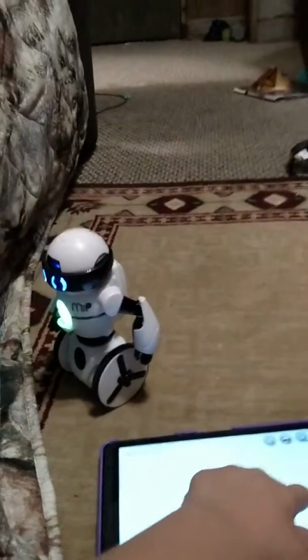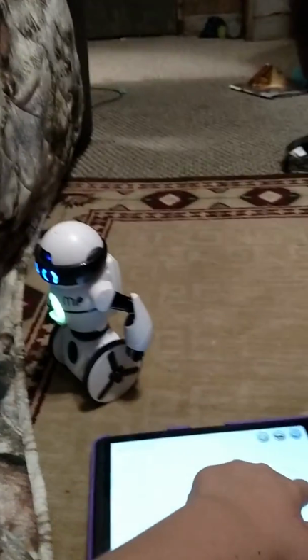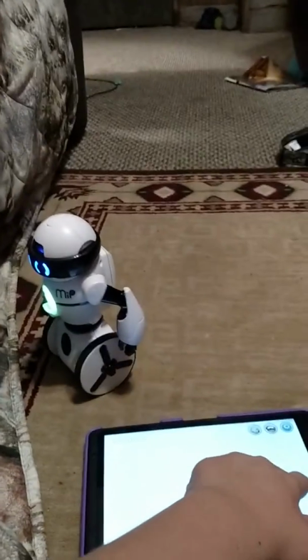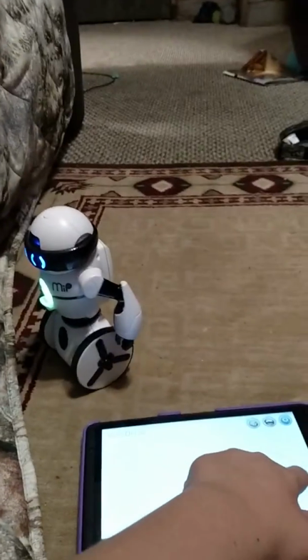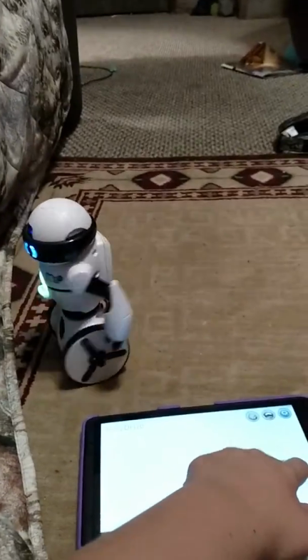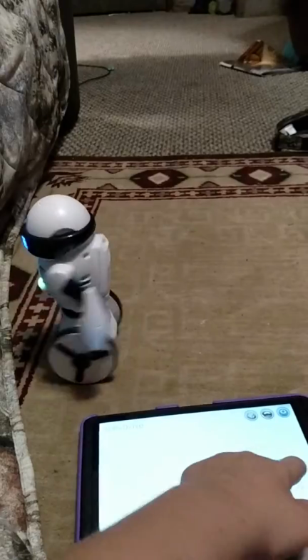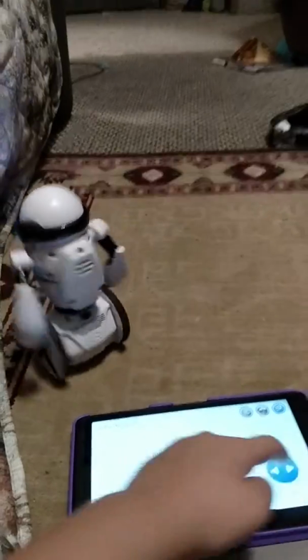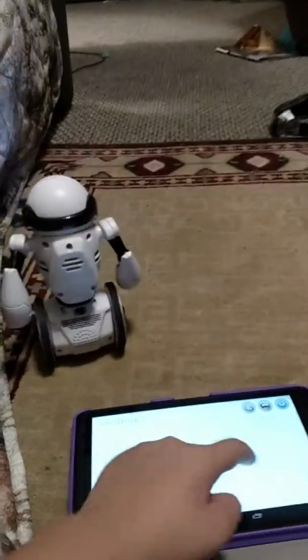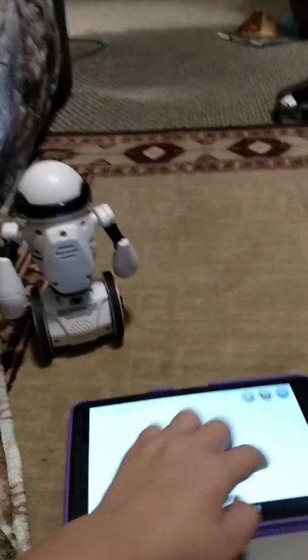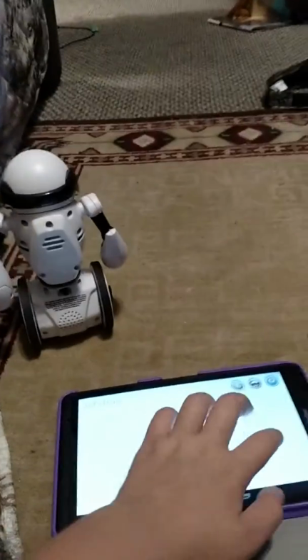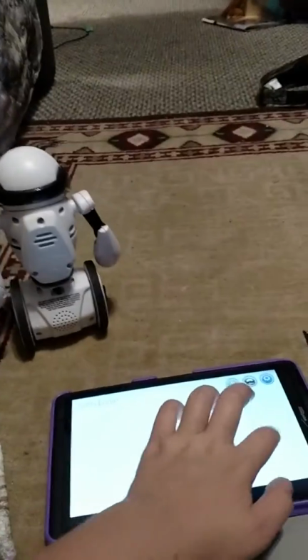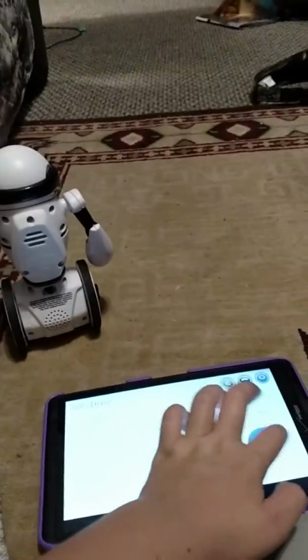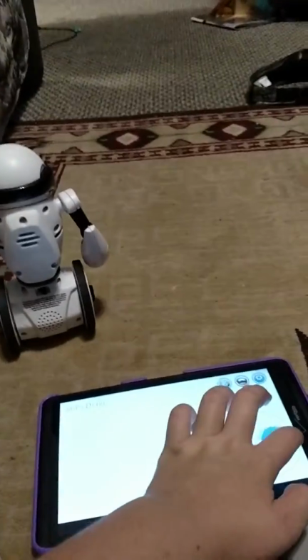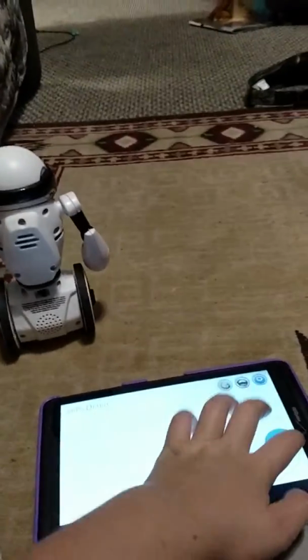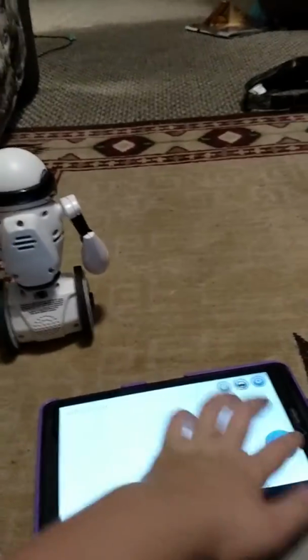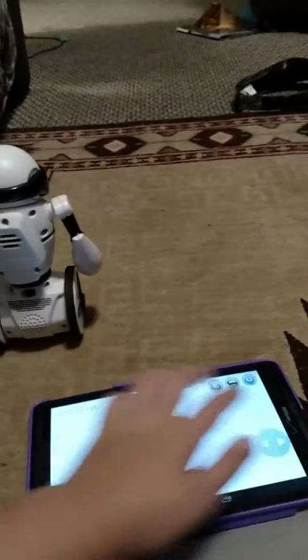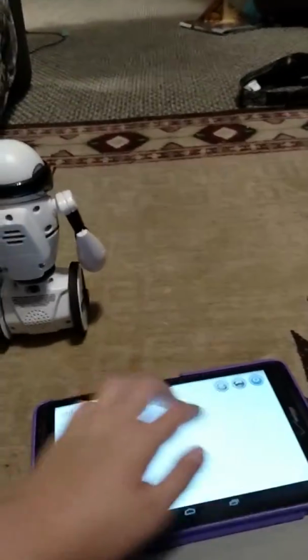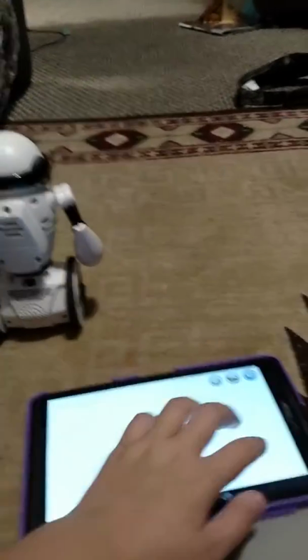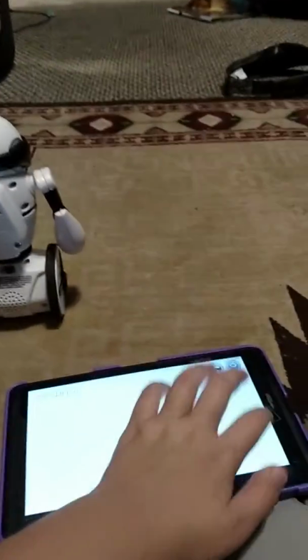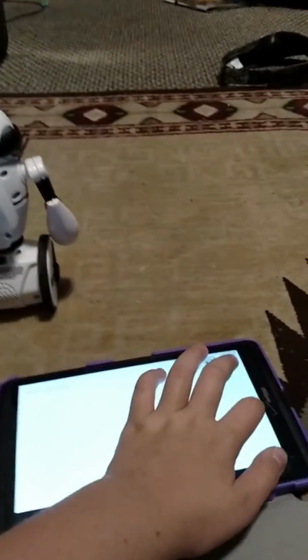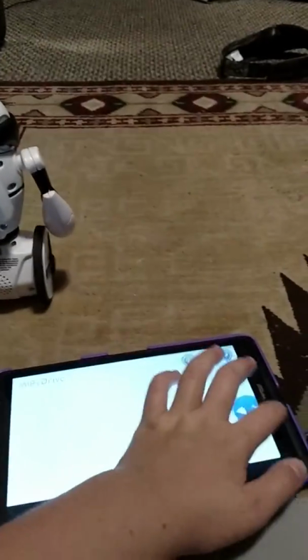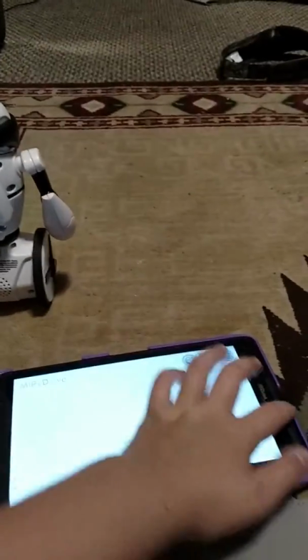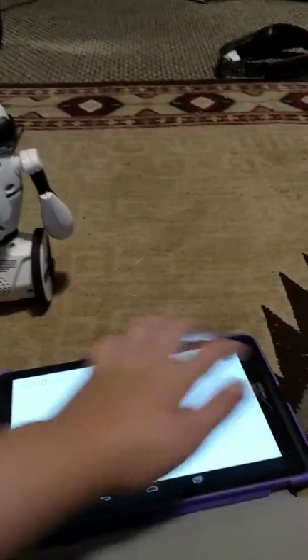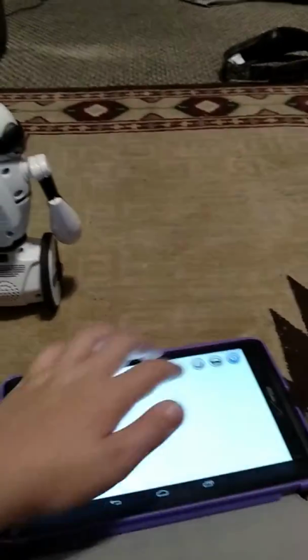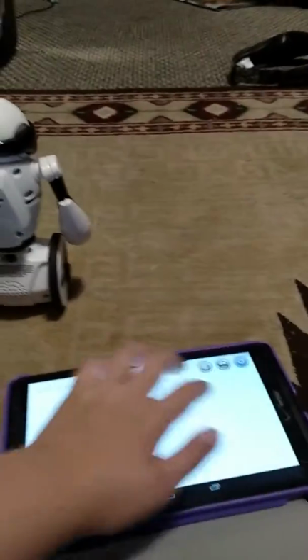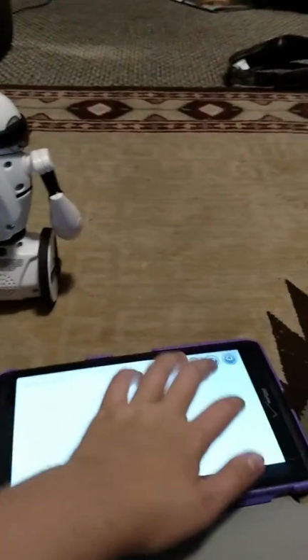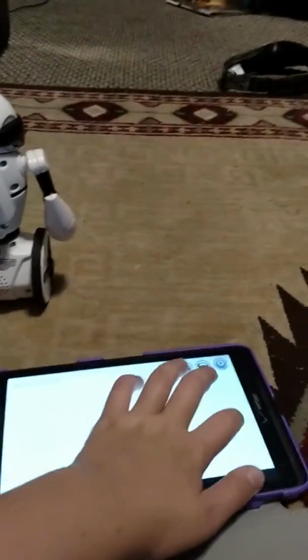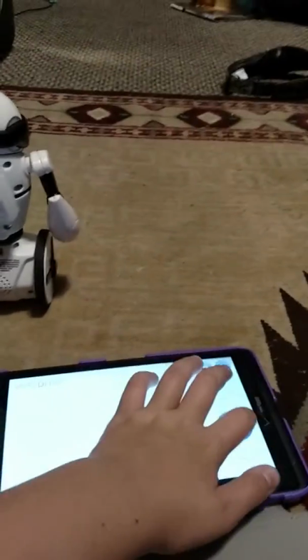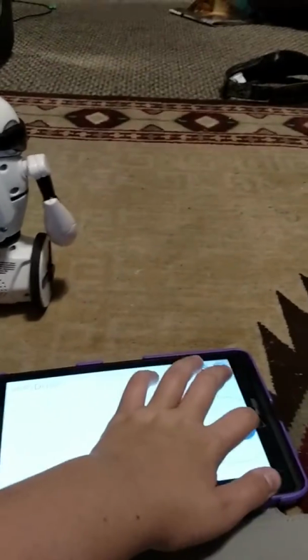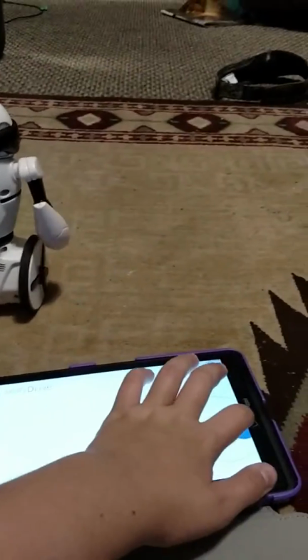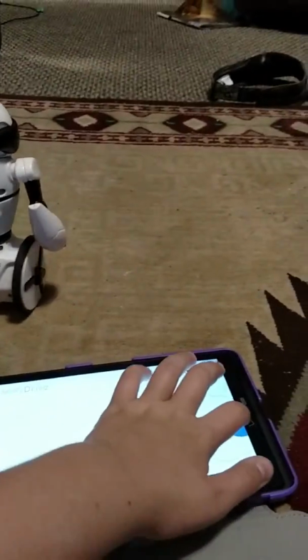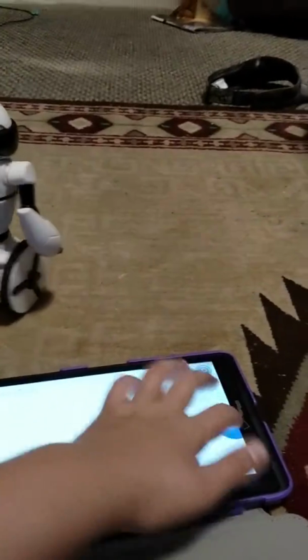Isn't that cool? He actually works. The first robot I've ever seen that works.